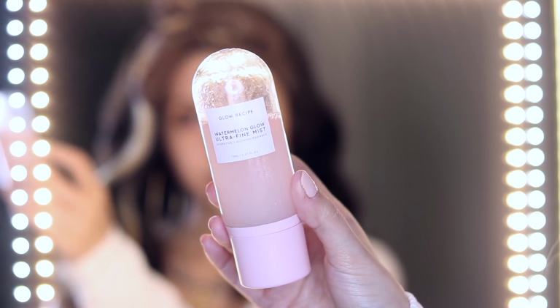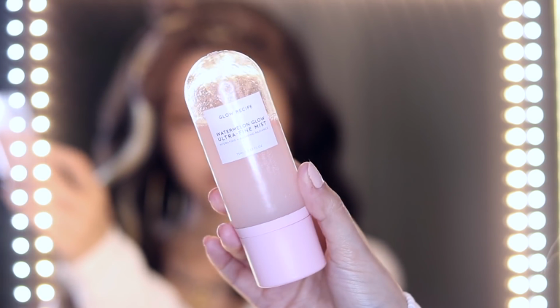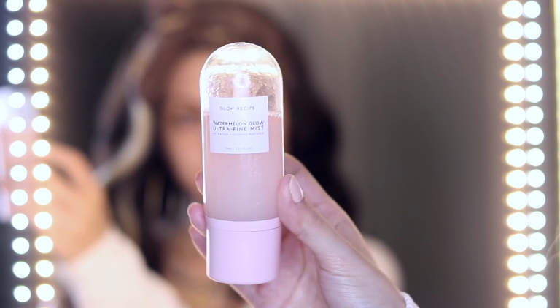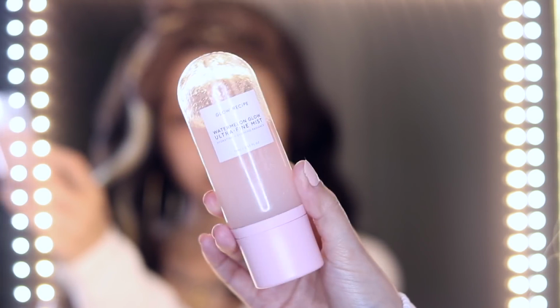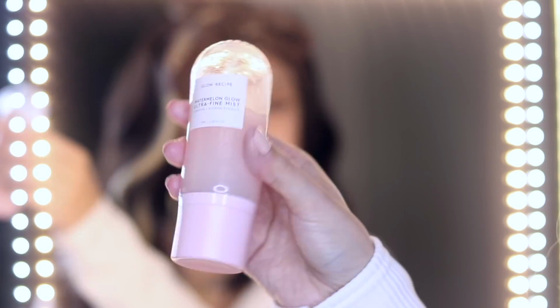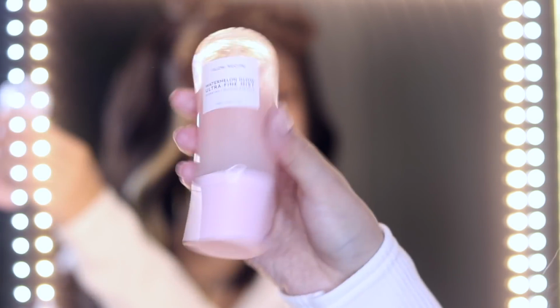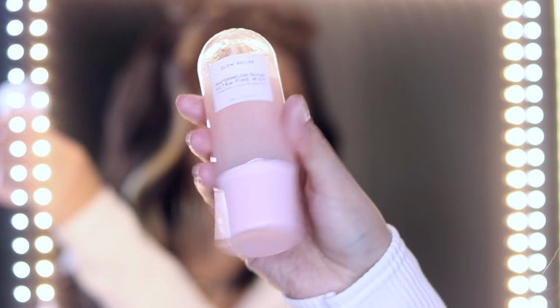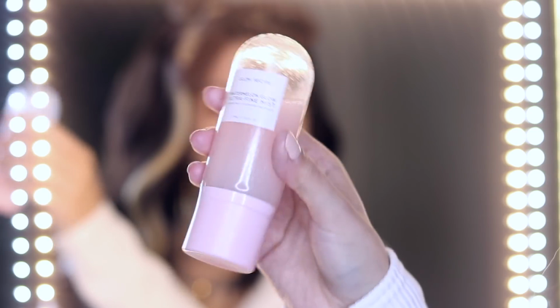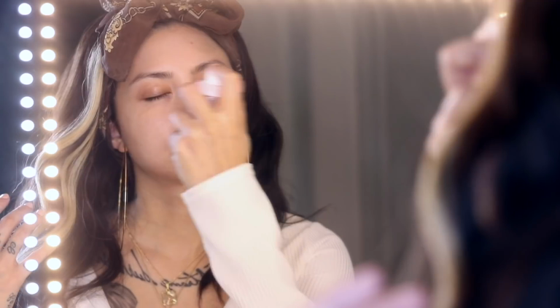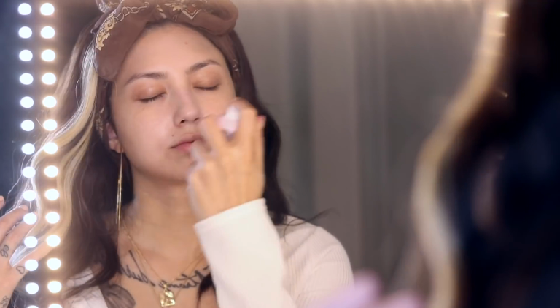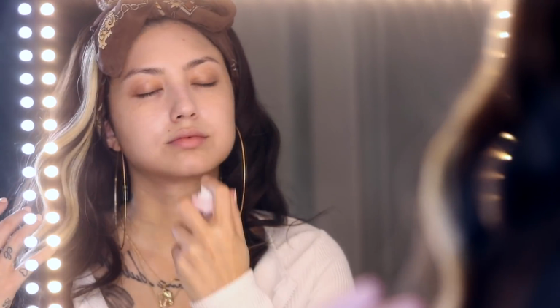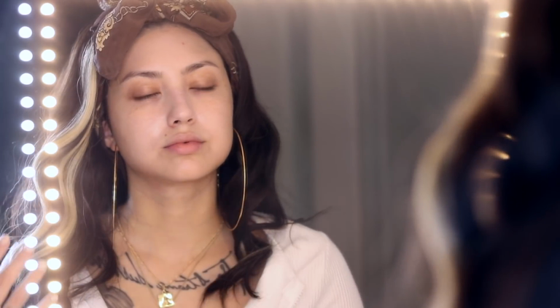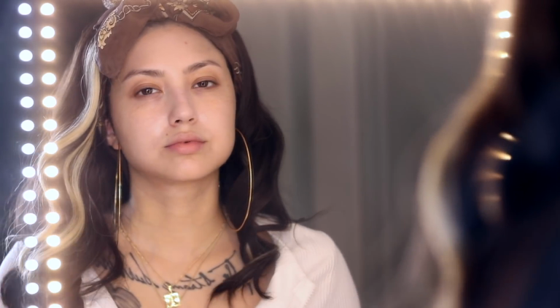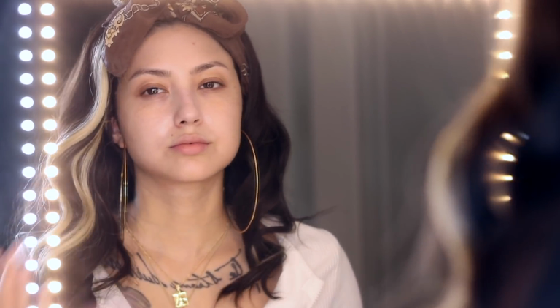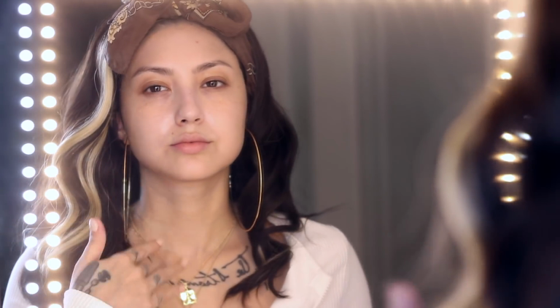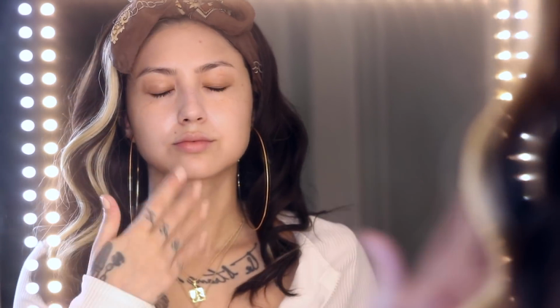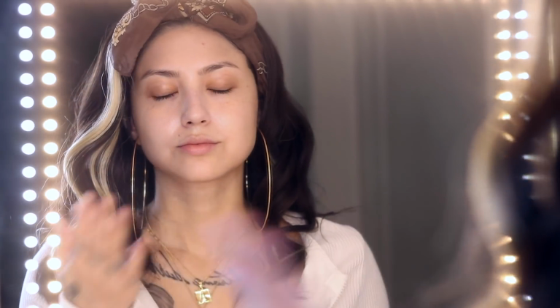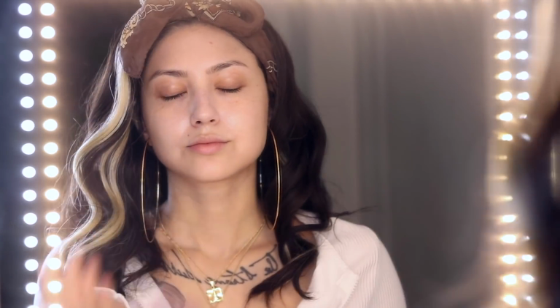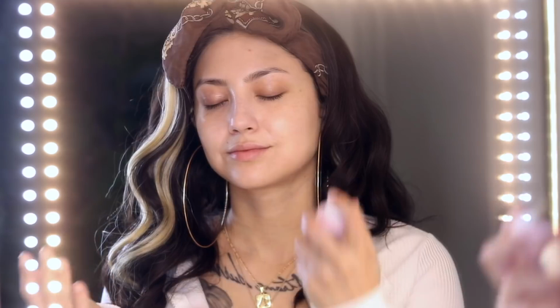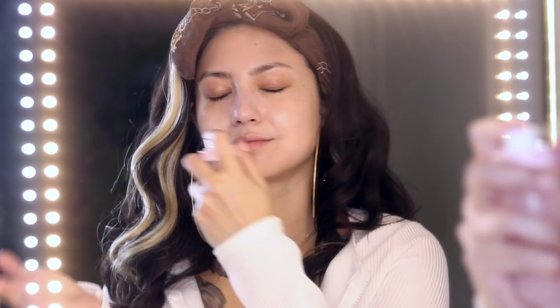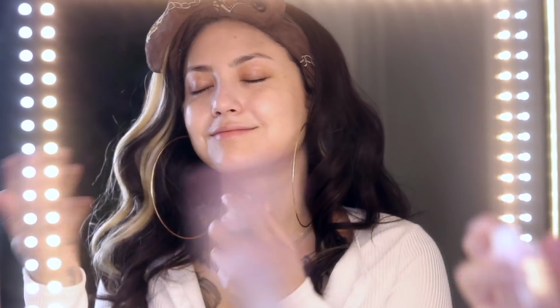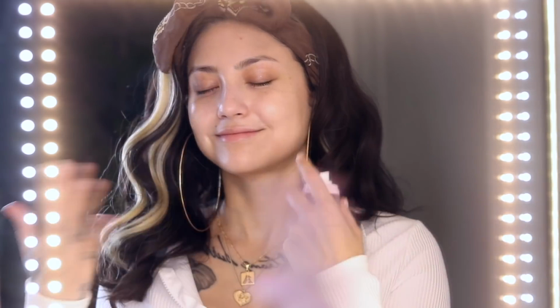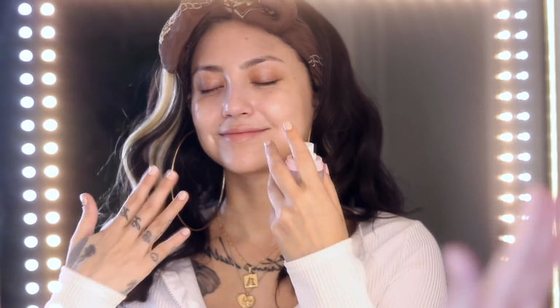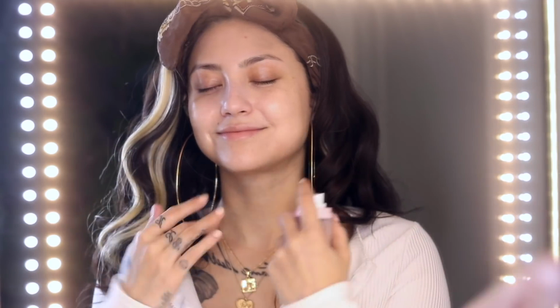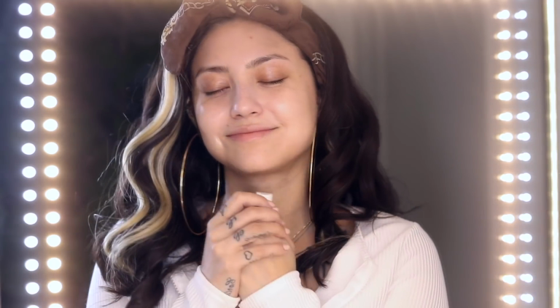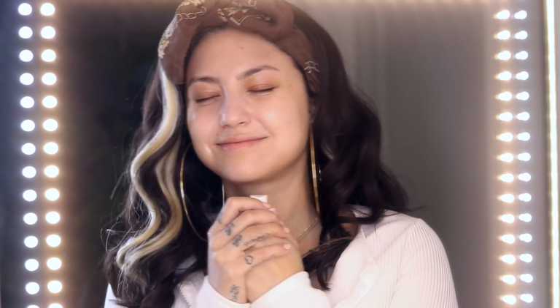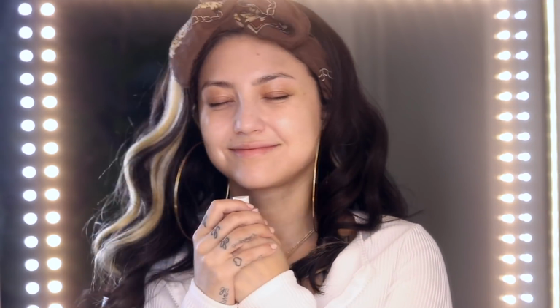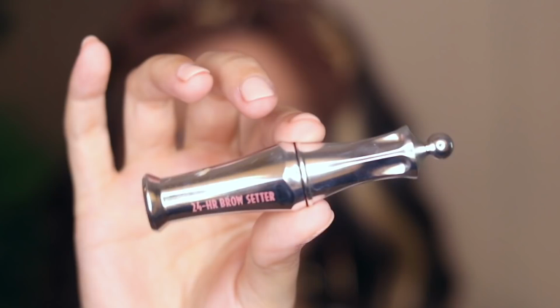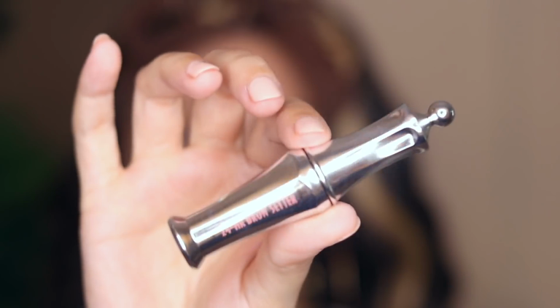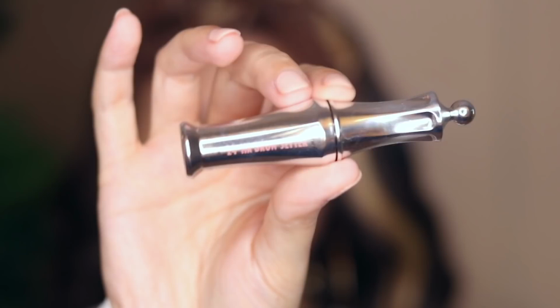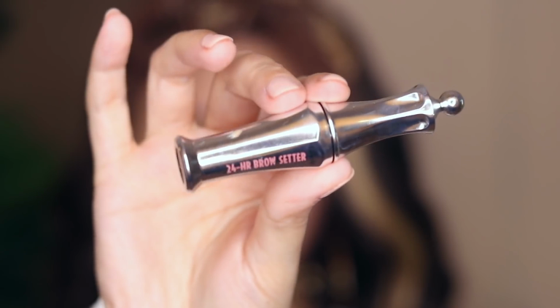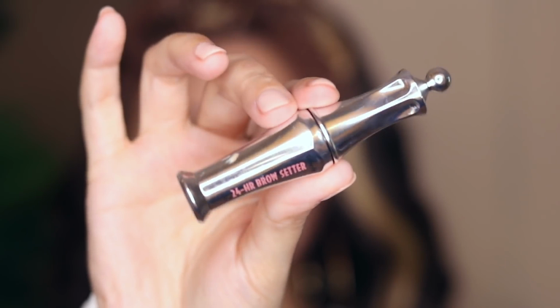To top it all off, the Glow Recipe Watermelon Mist — this right here is my baby. She makes me feel so good.